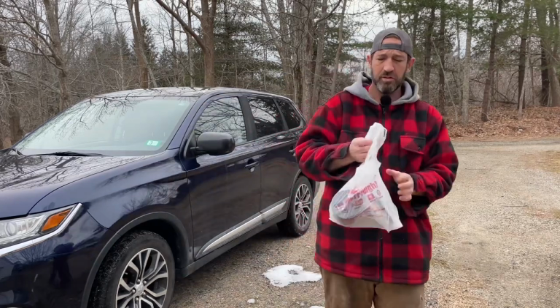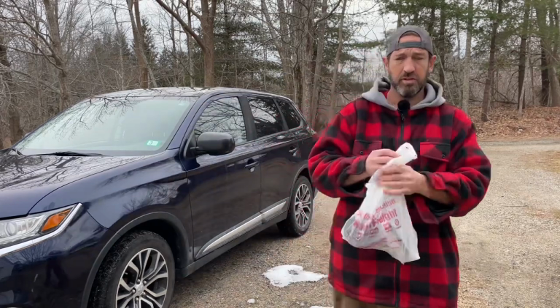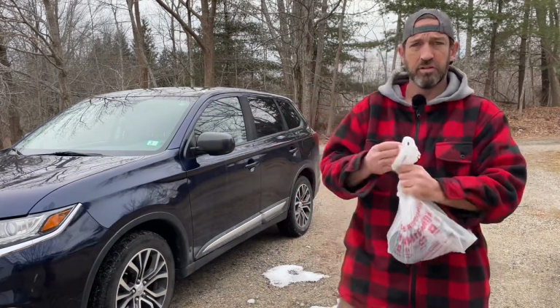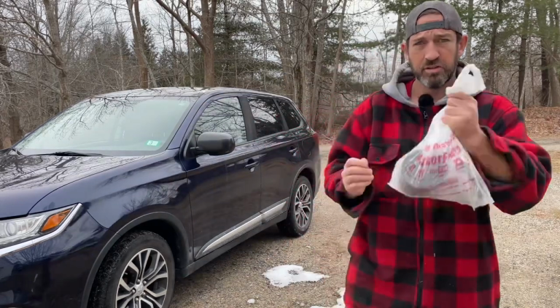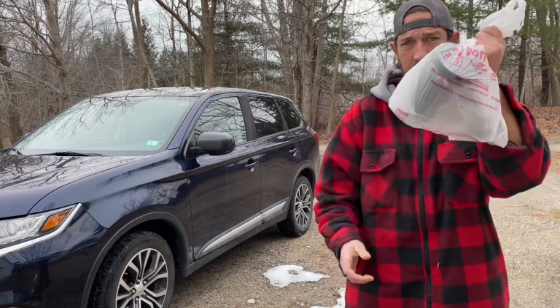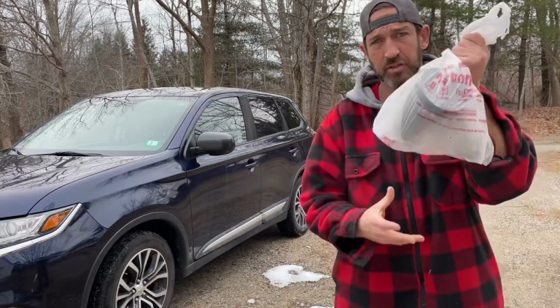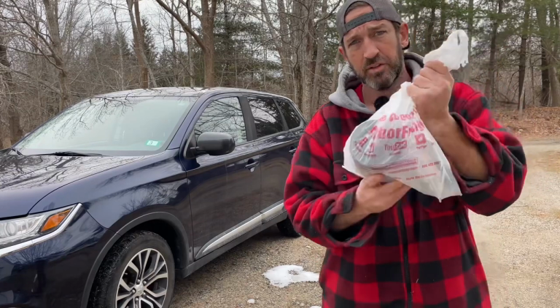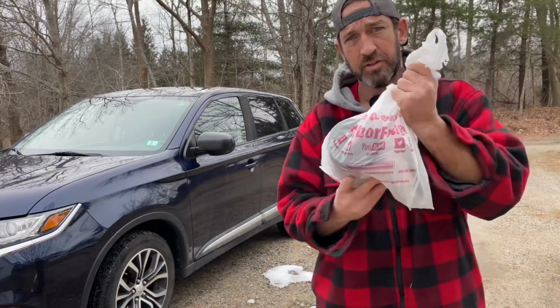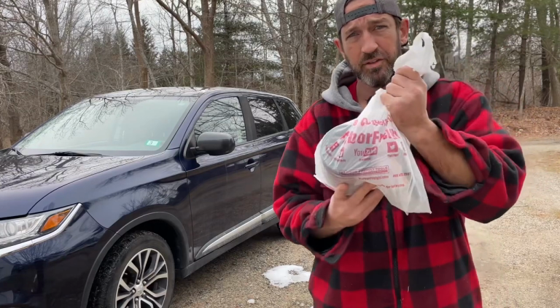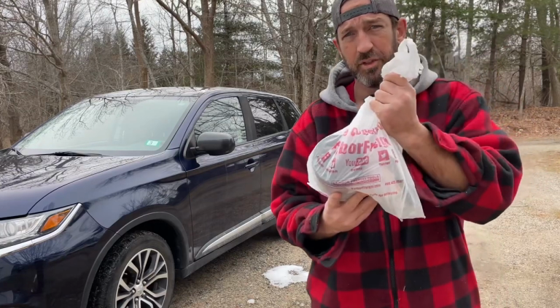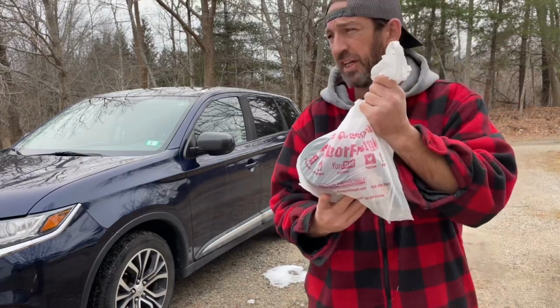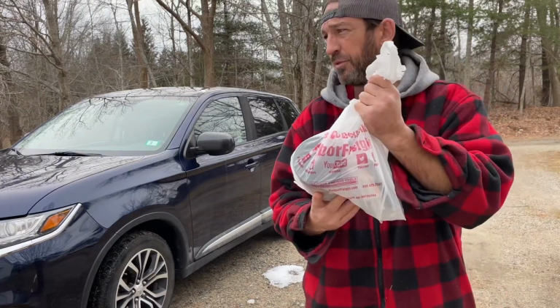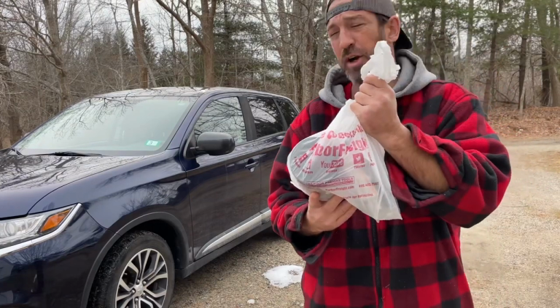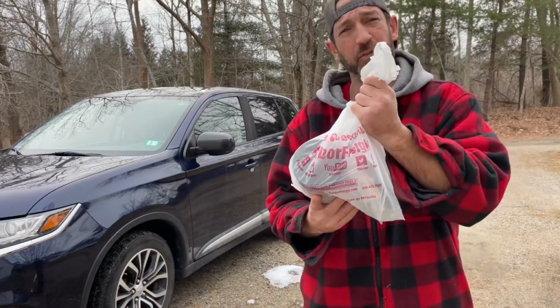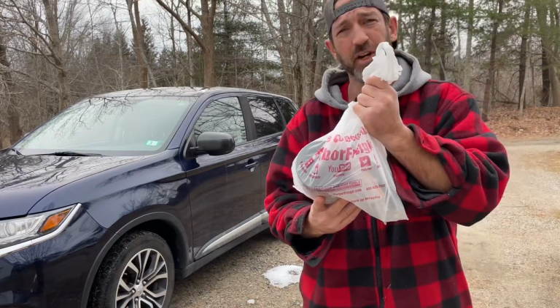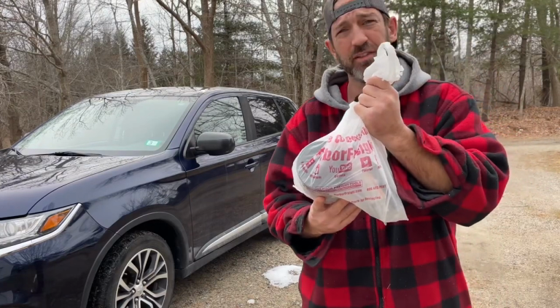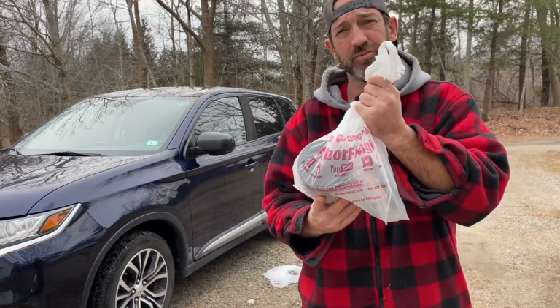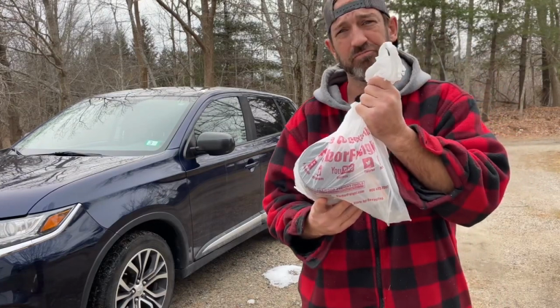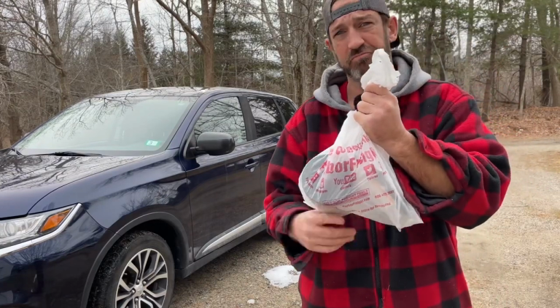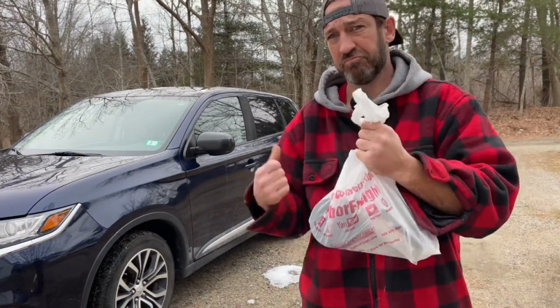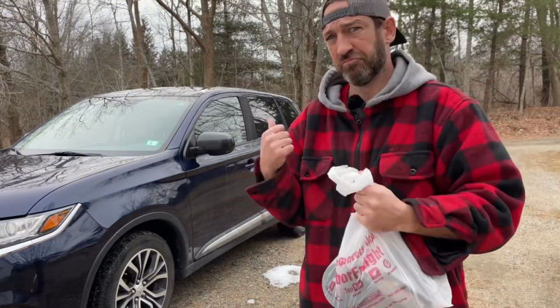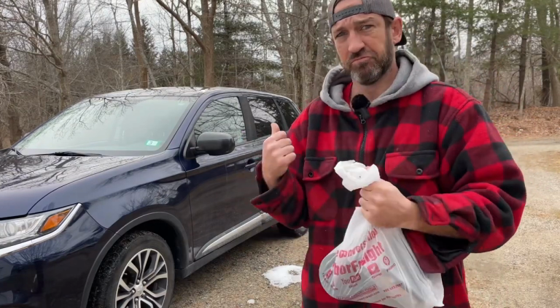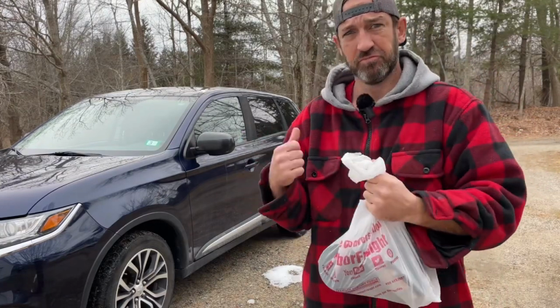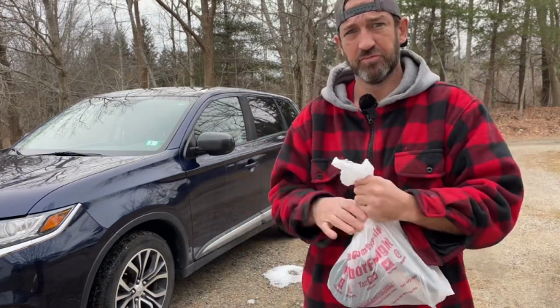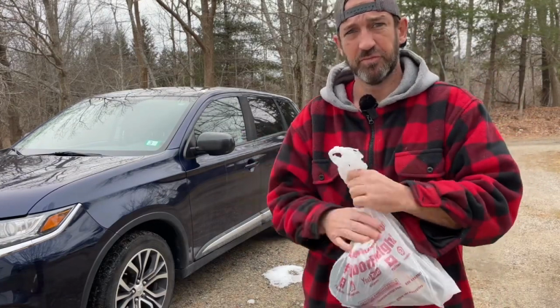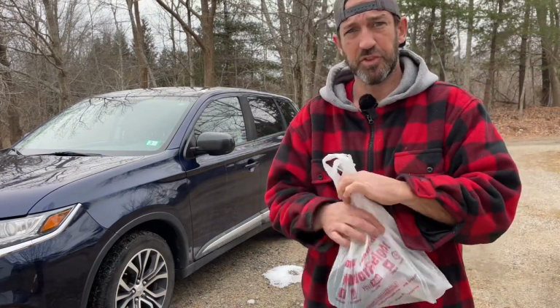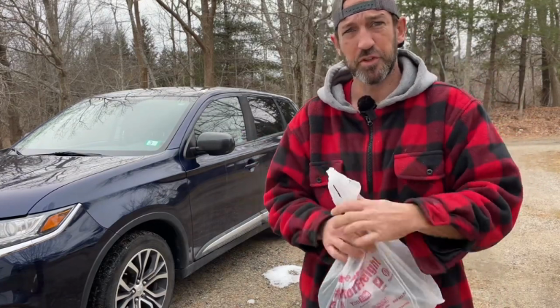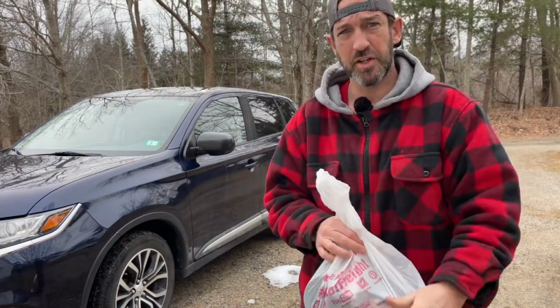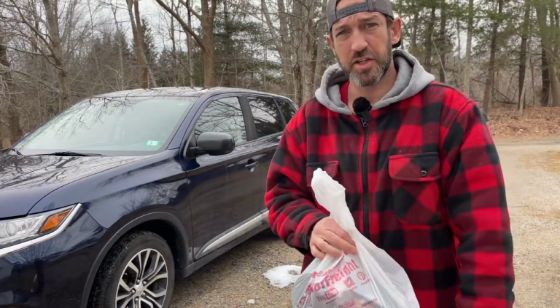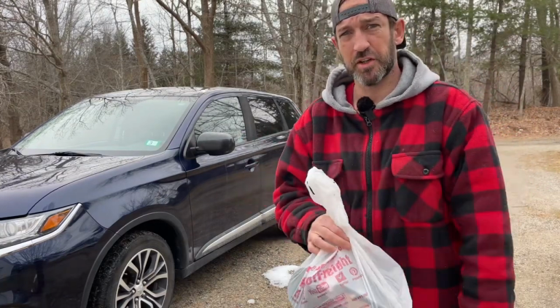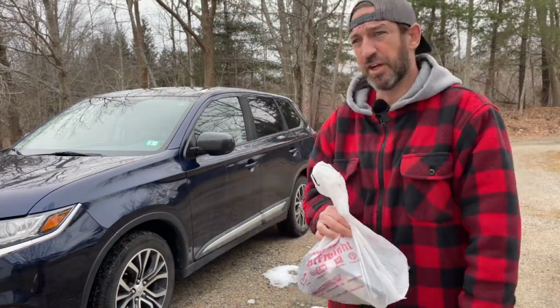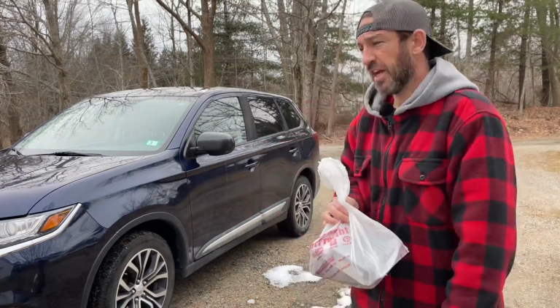What did I get from Harbor Freight? Let's go start installing it right now.